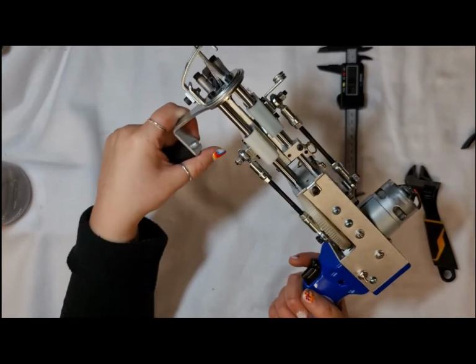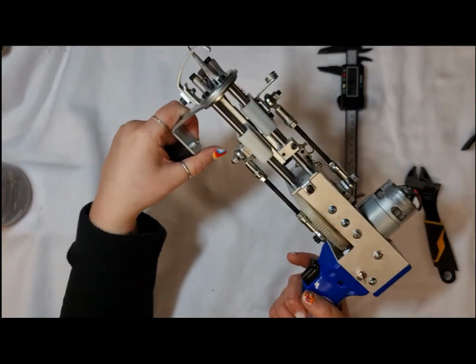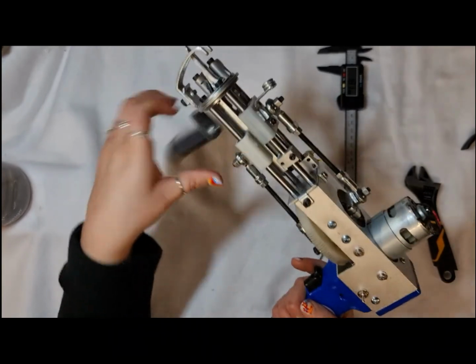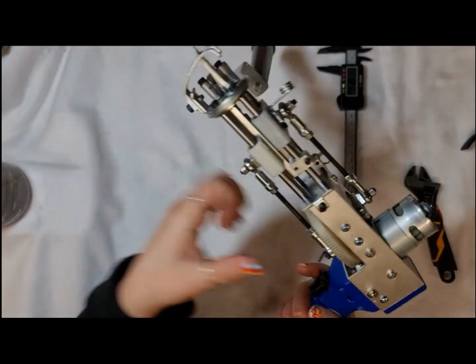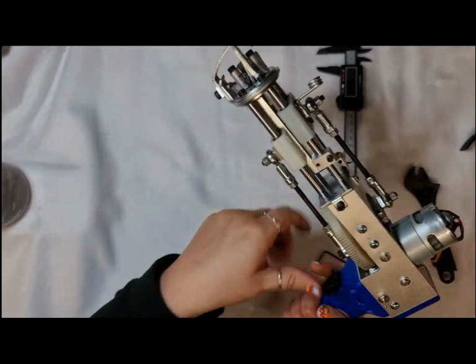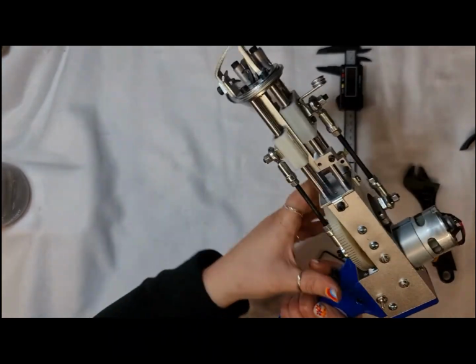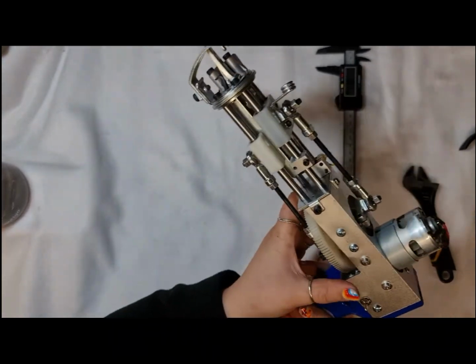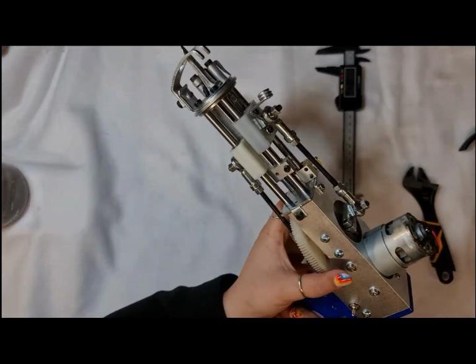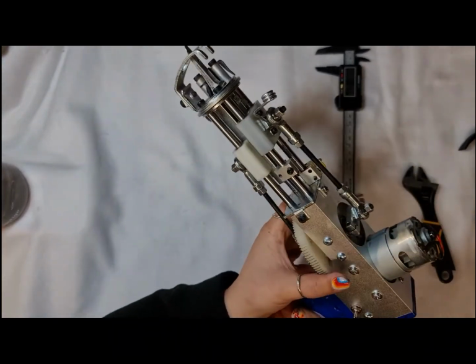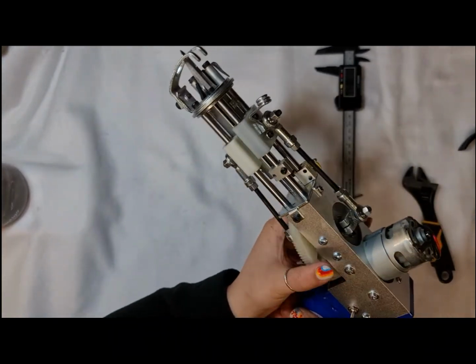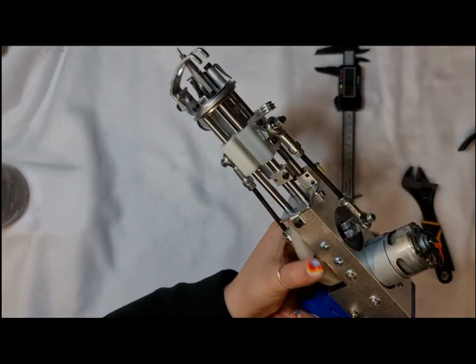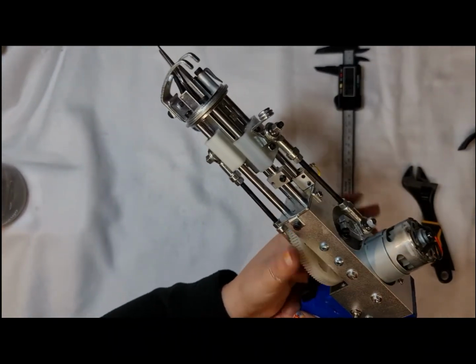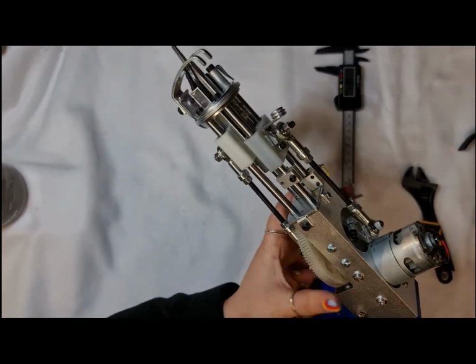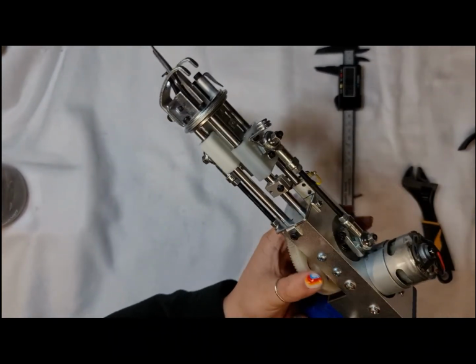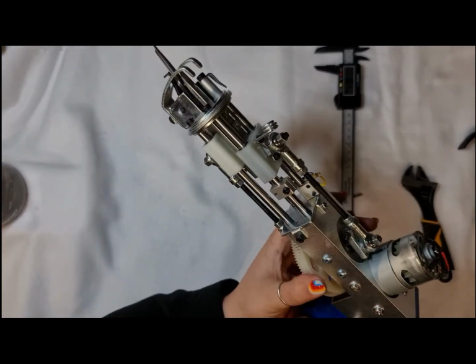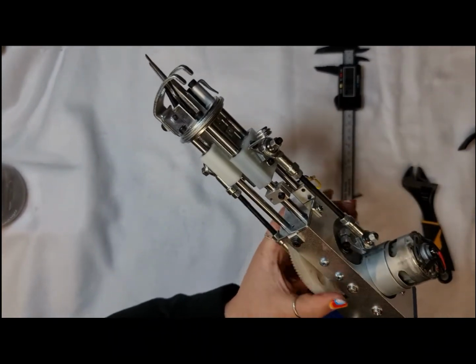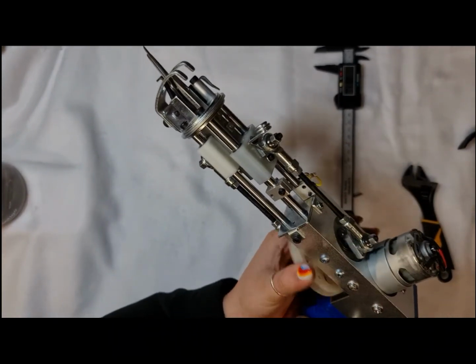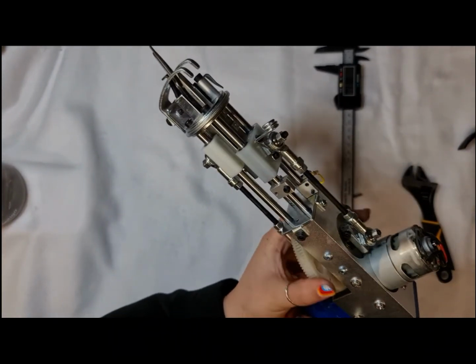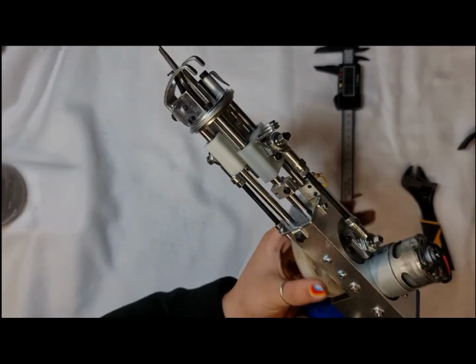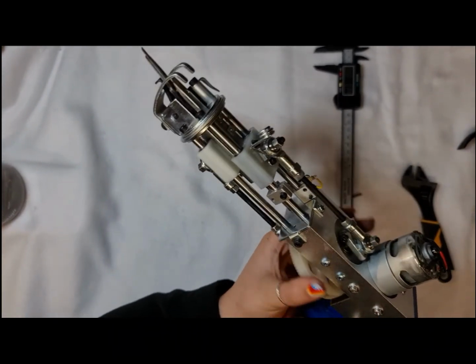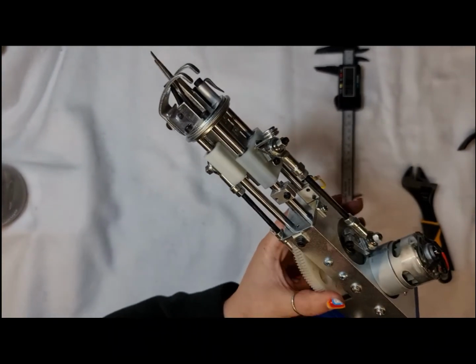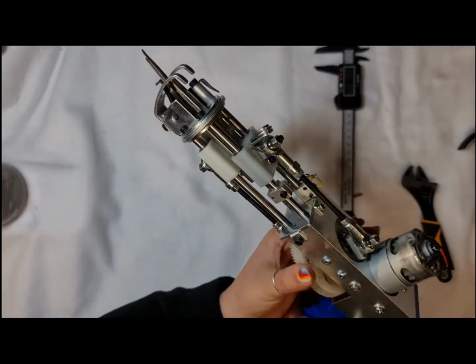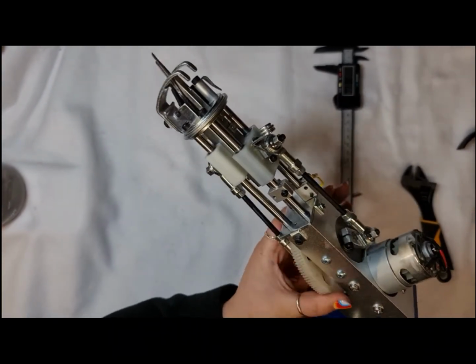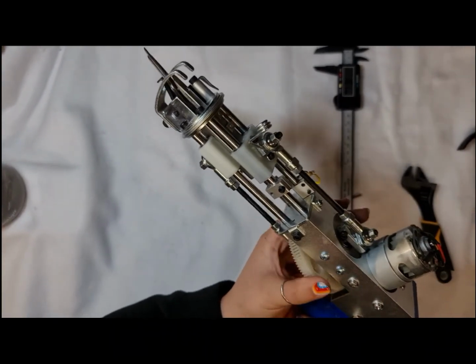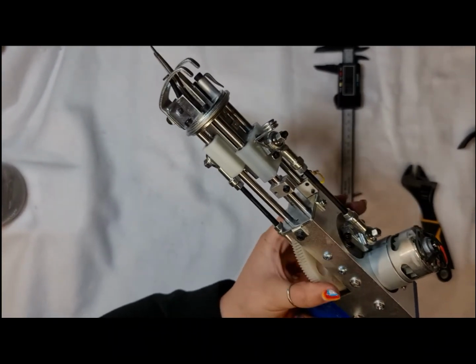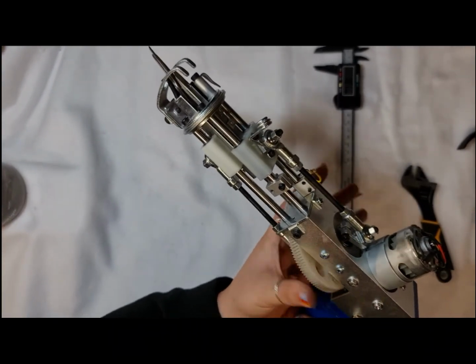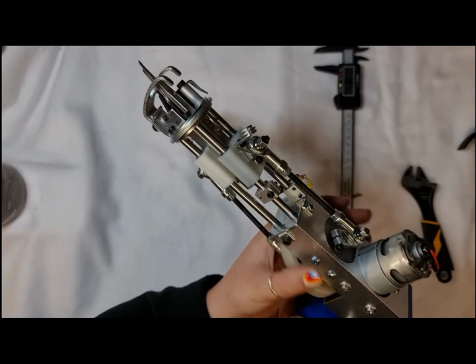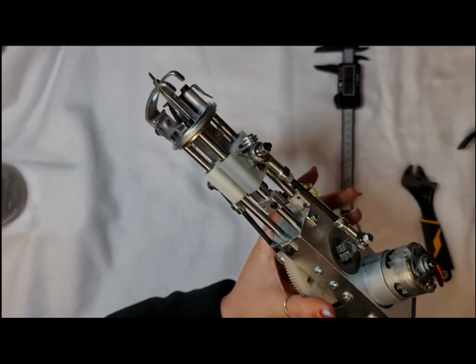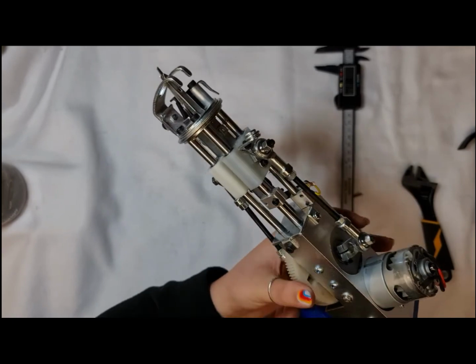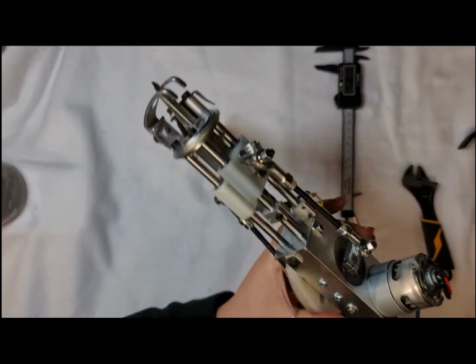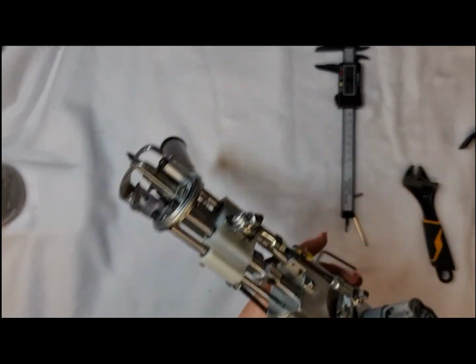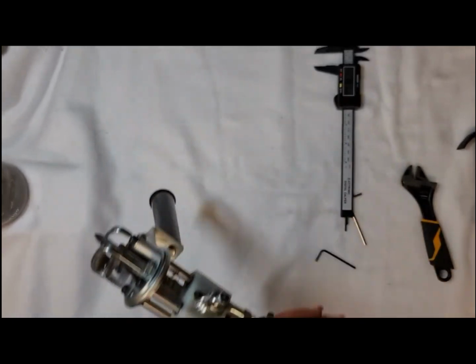Now I'm ready to tuft at 18 millimeters. I'll go do that and take a photo so you guys can see what it looks like next to the 10 millimeters.